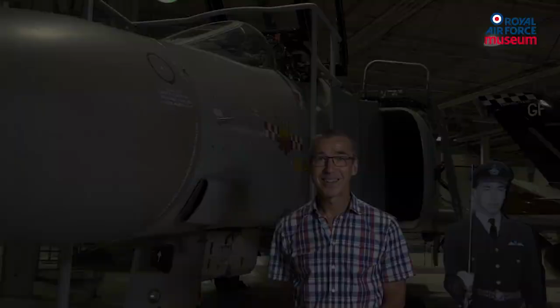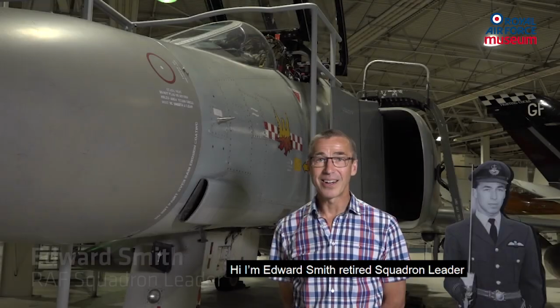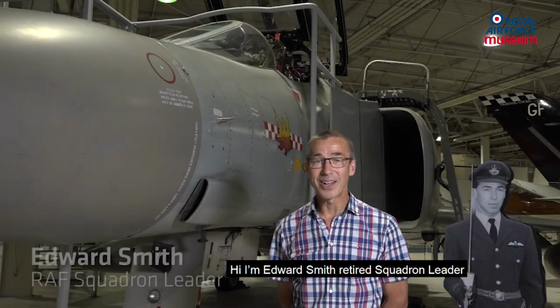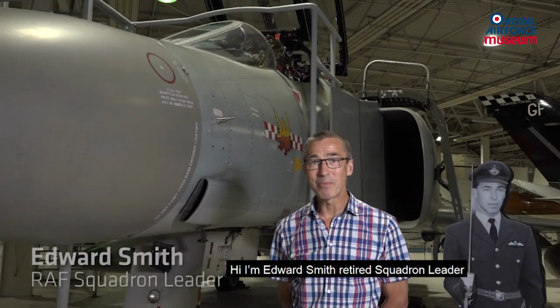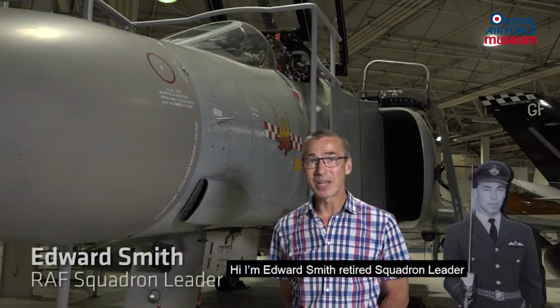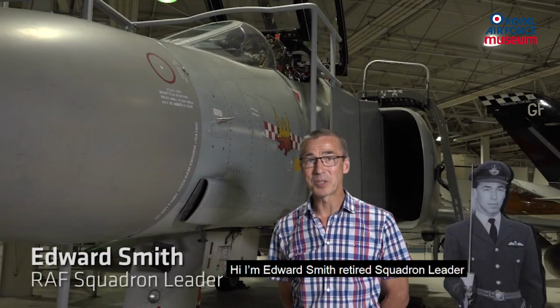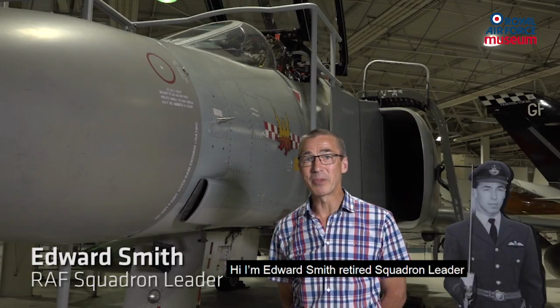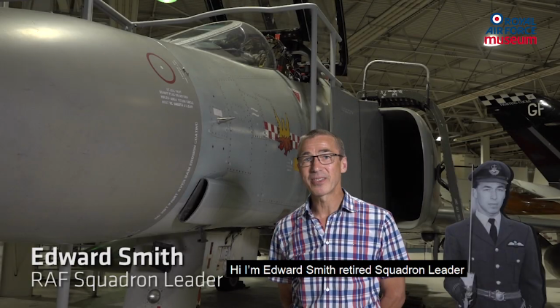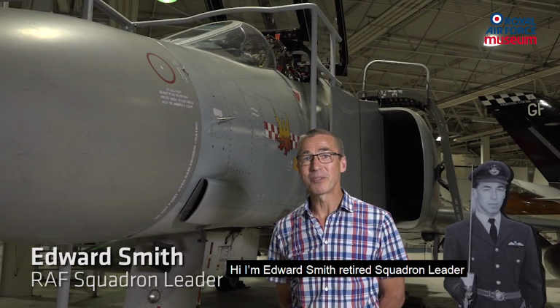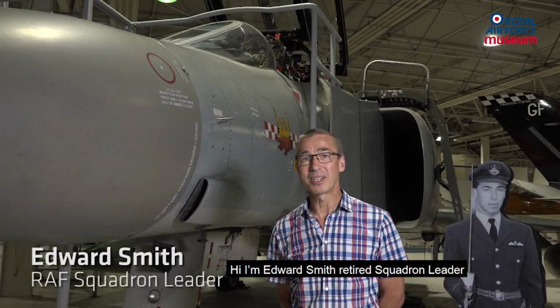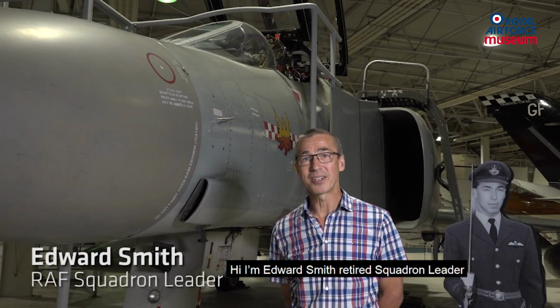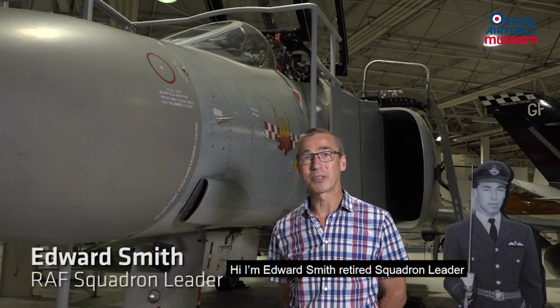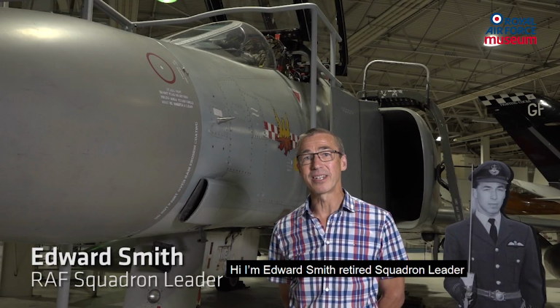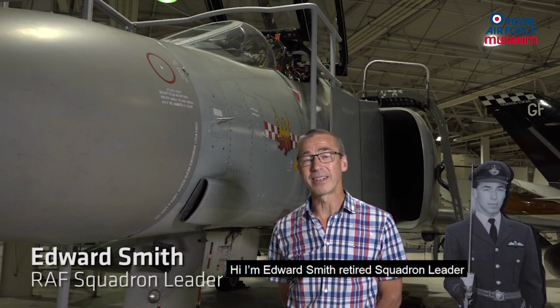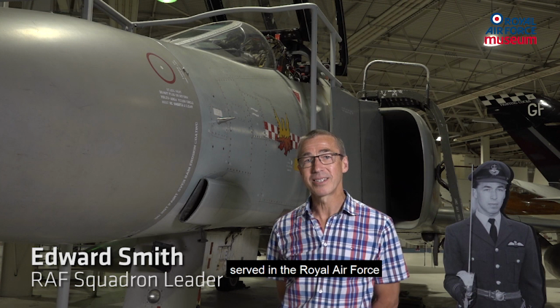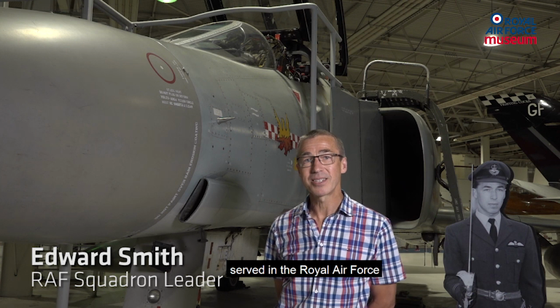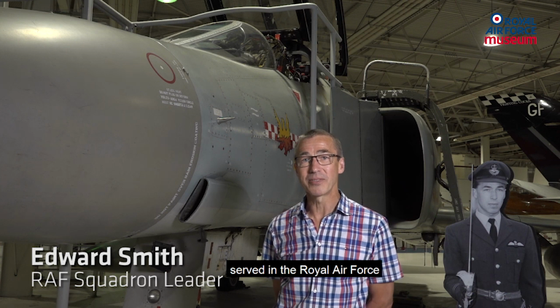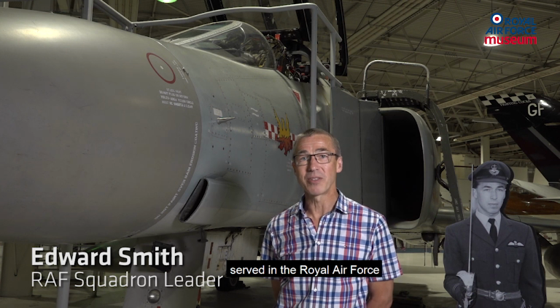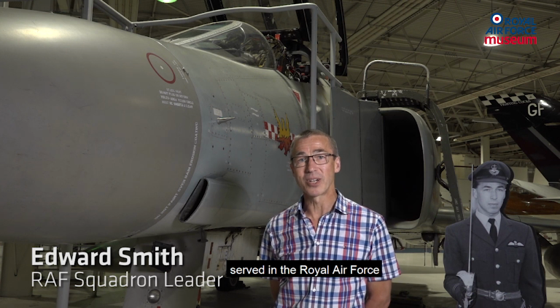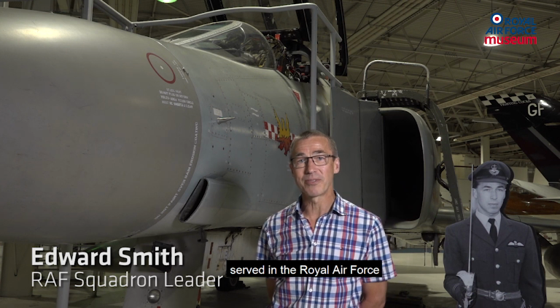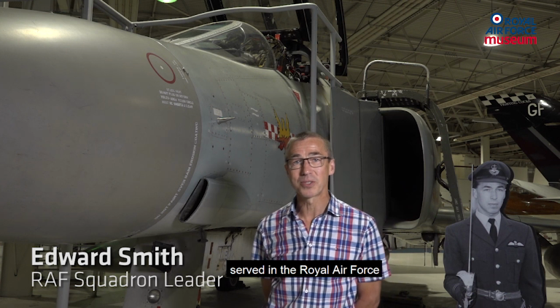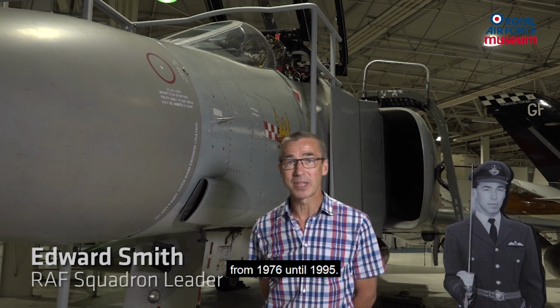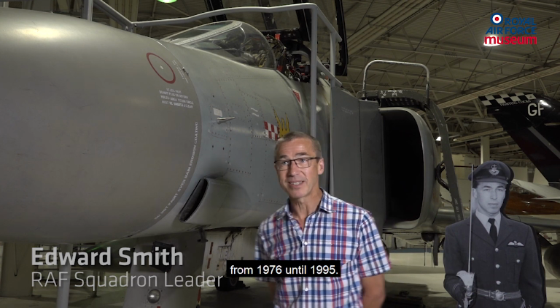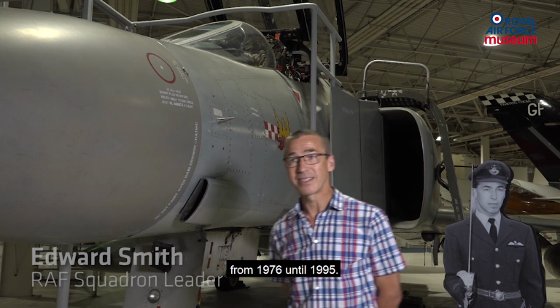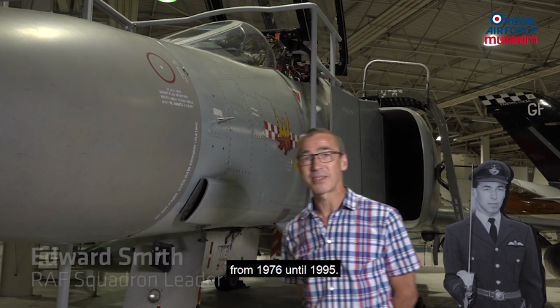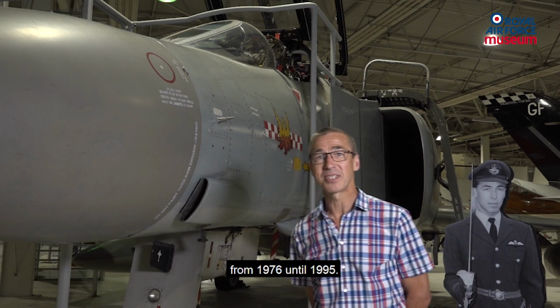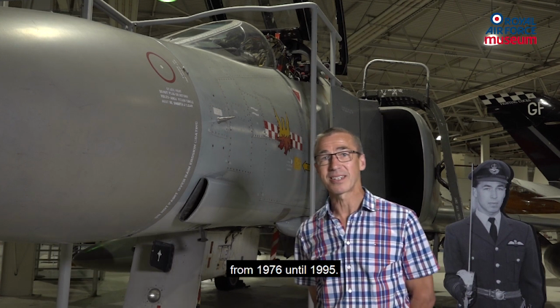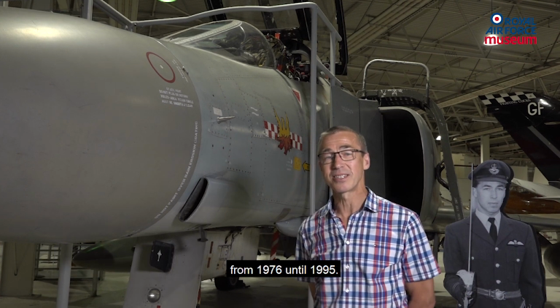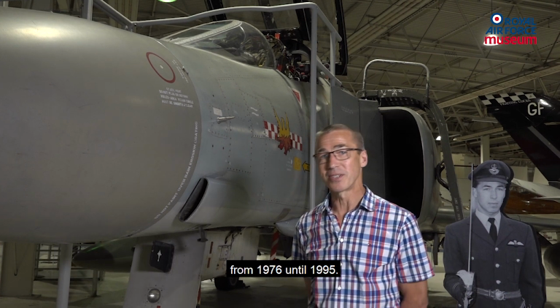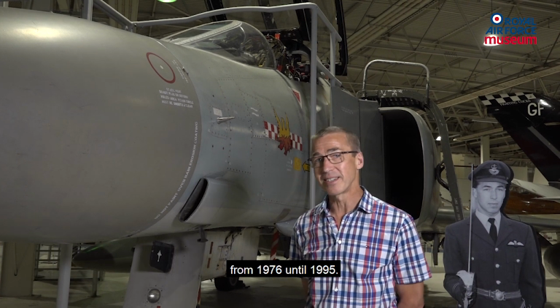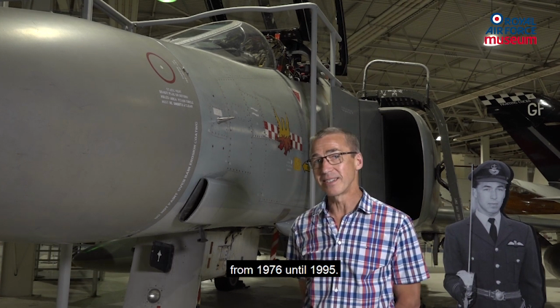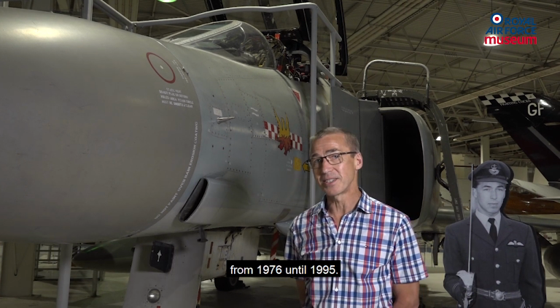Hi, I'm Edward Smith, retired squadron leader, served in the Royal Air Force from 1976 until 1995.